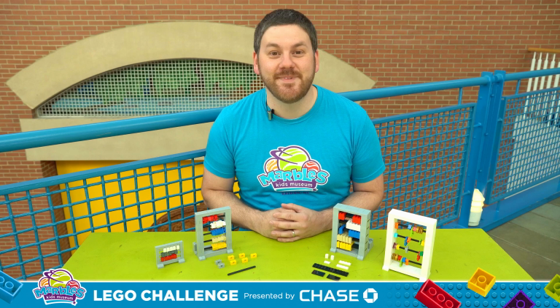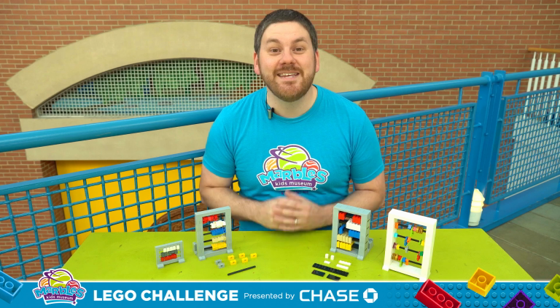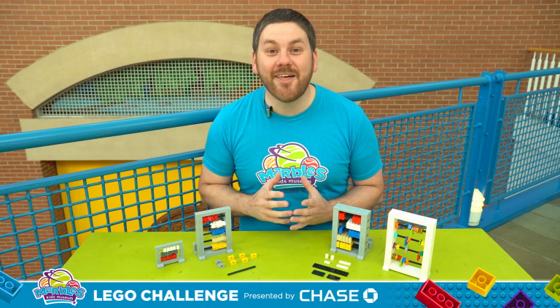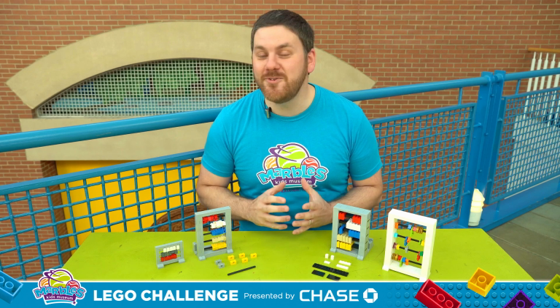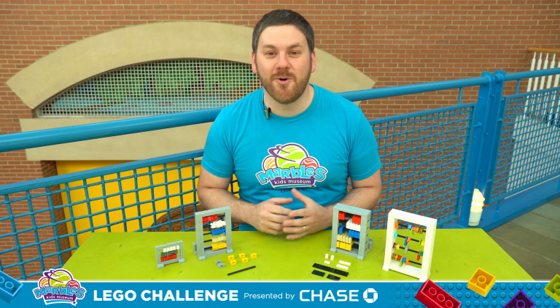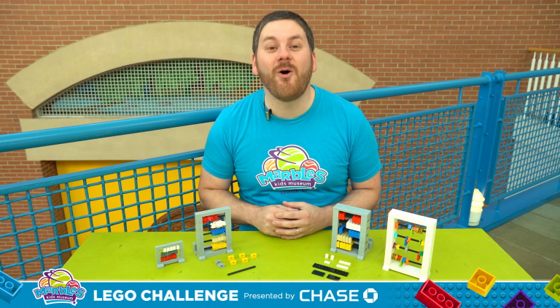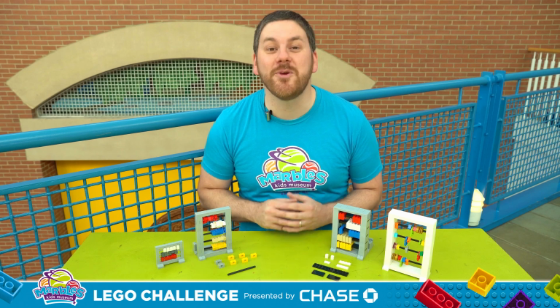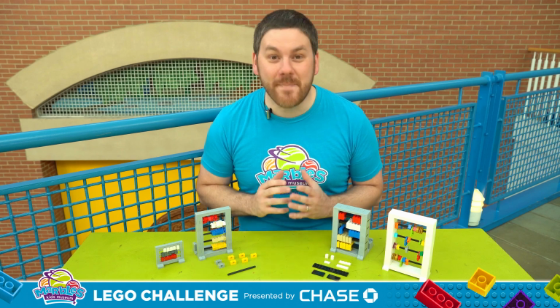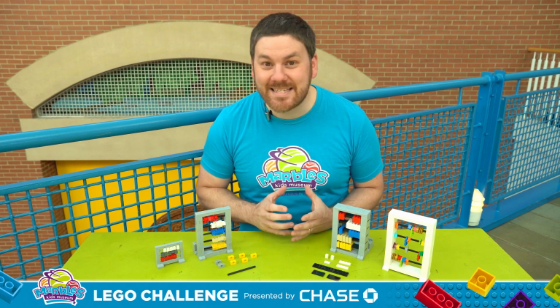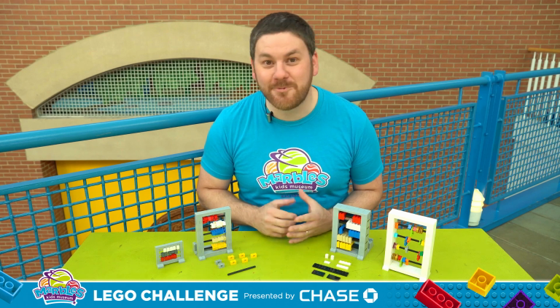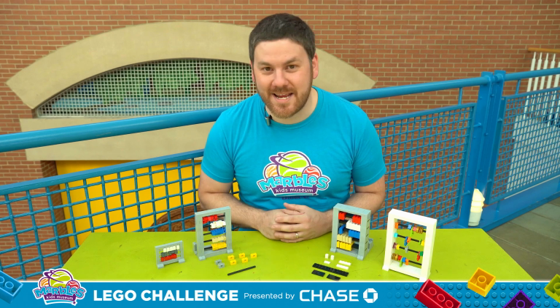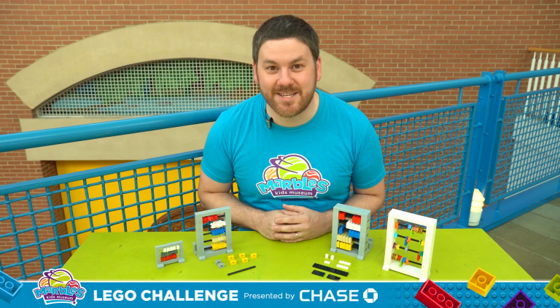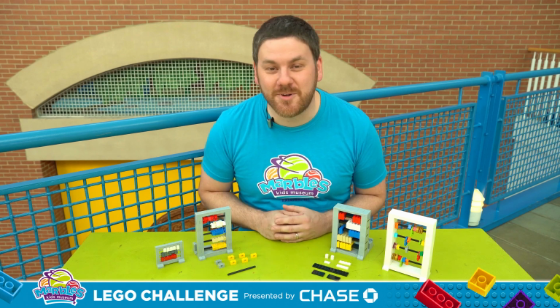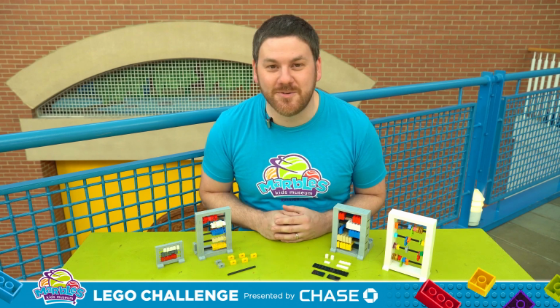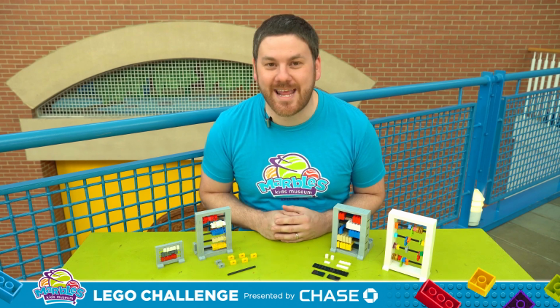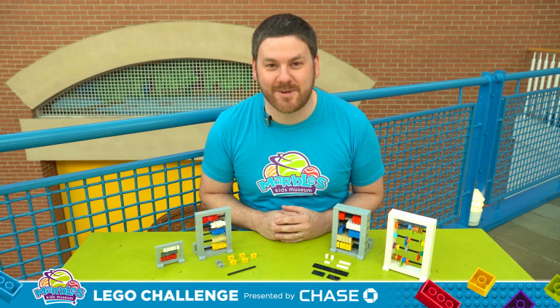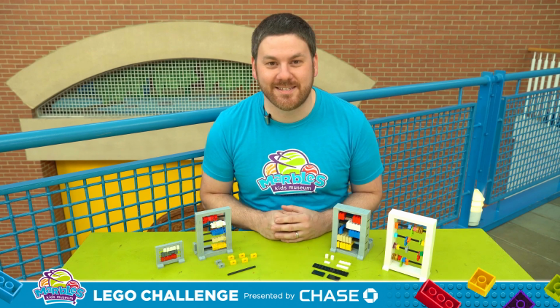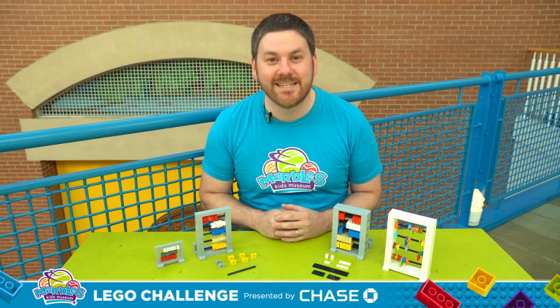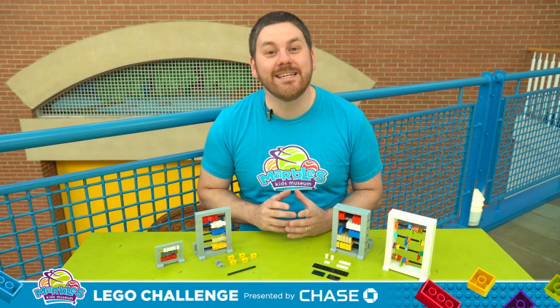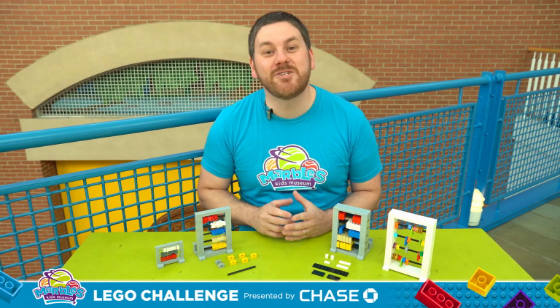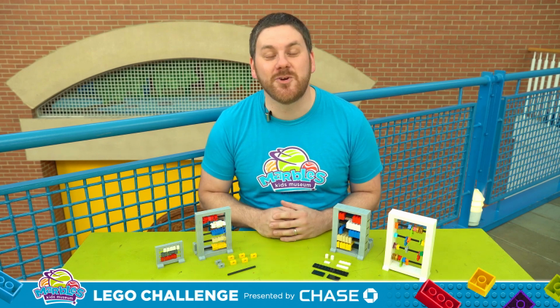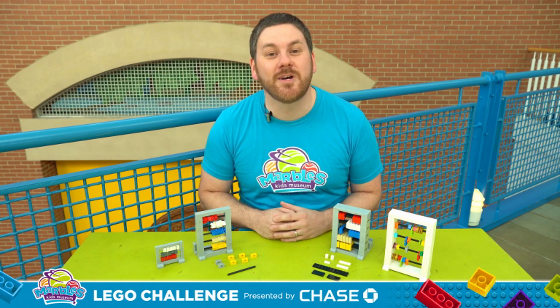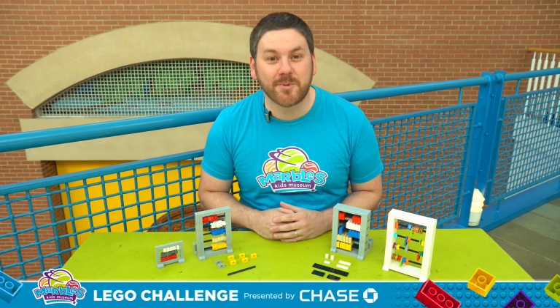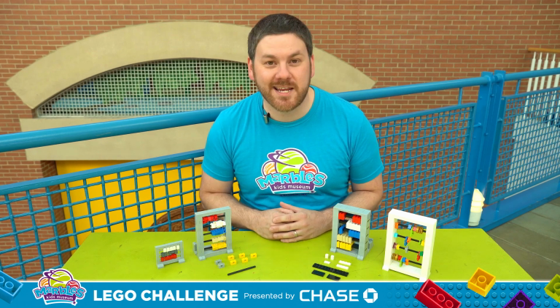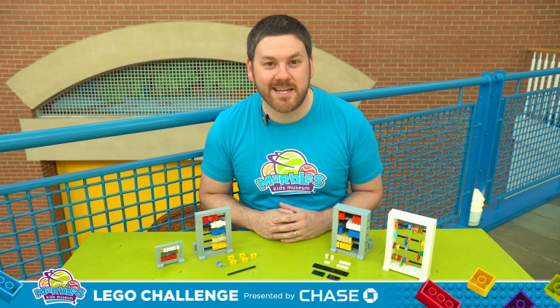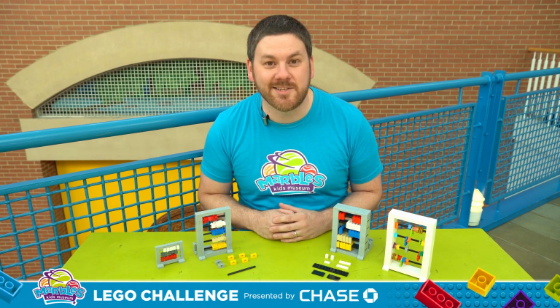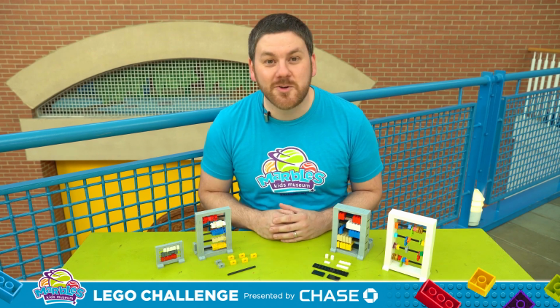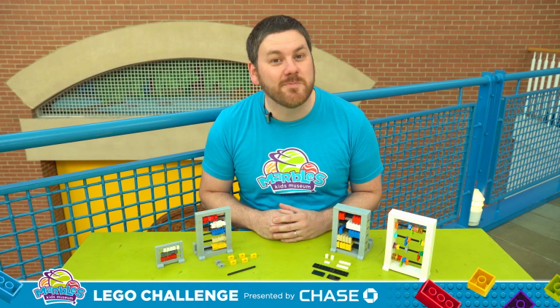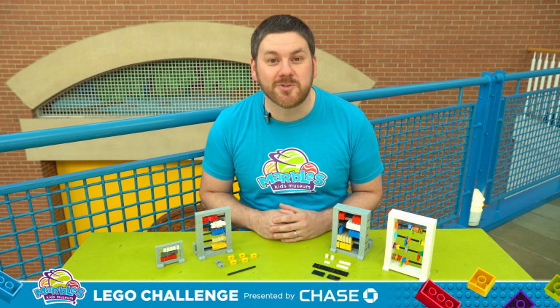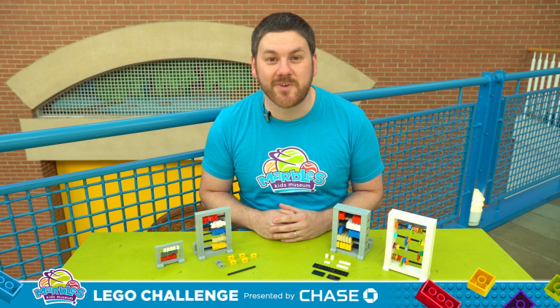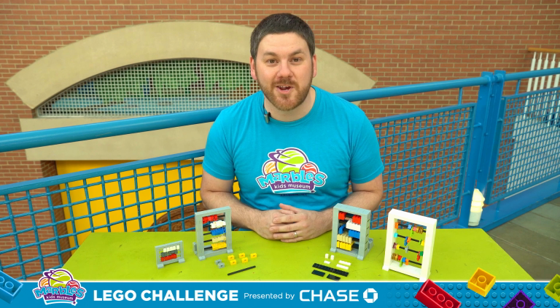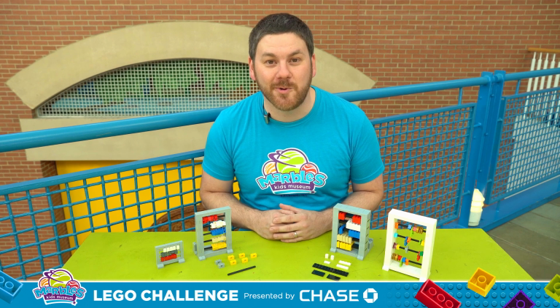Now that you know all the amazing ways that you can use an abacus, let me show you a couple techniques so you can build your very own.